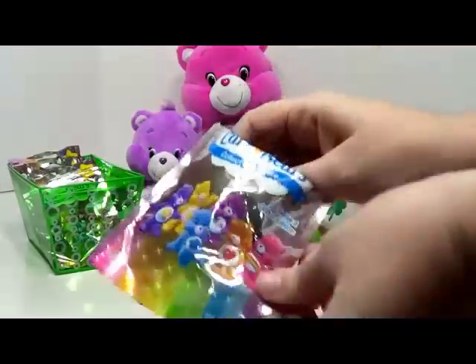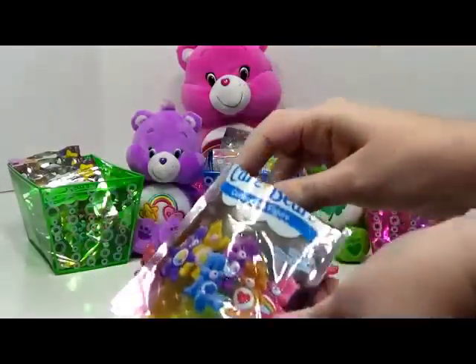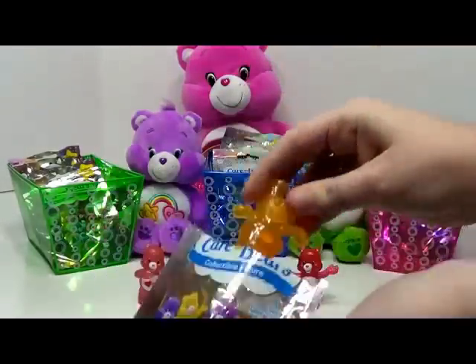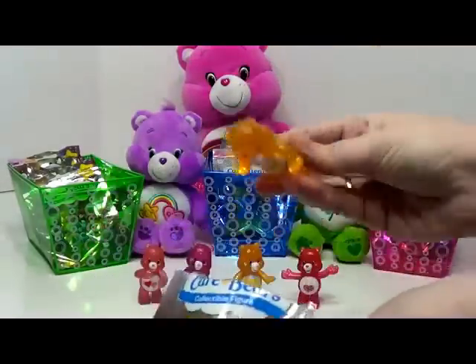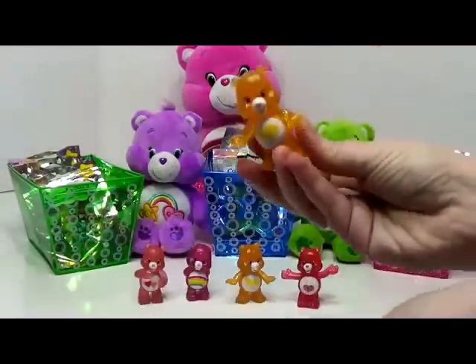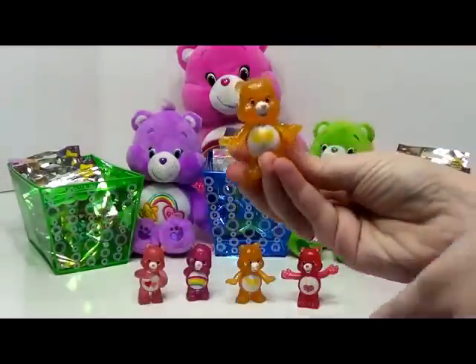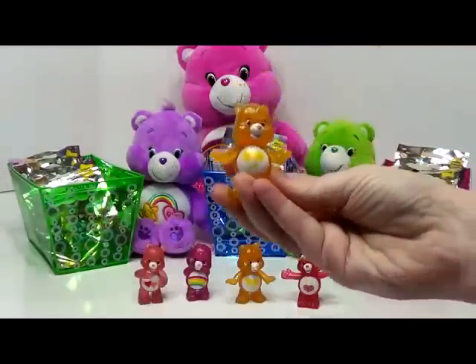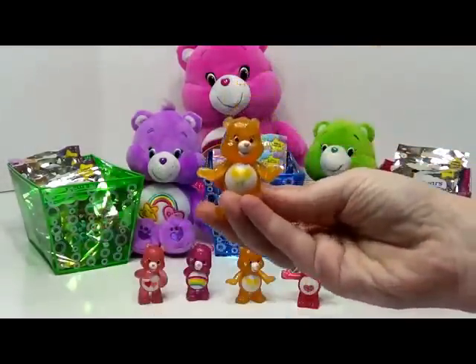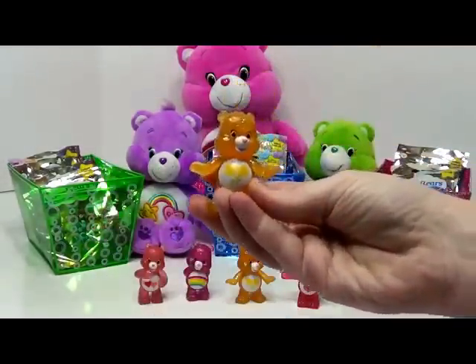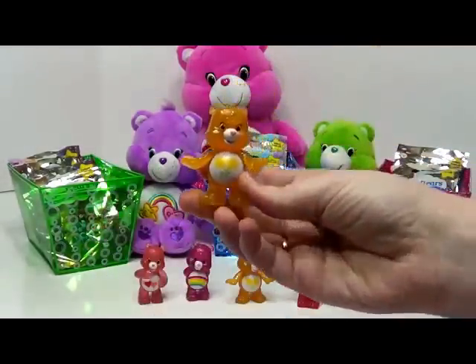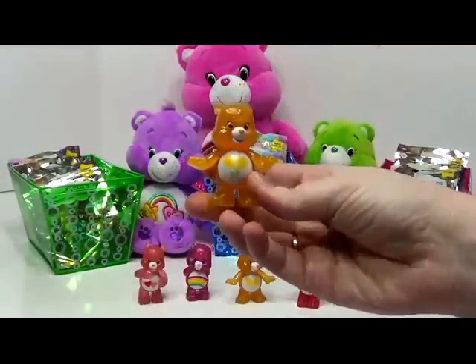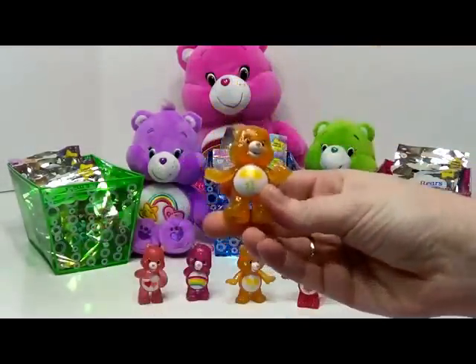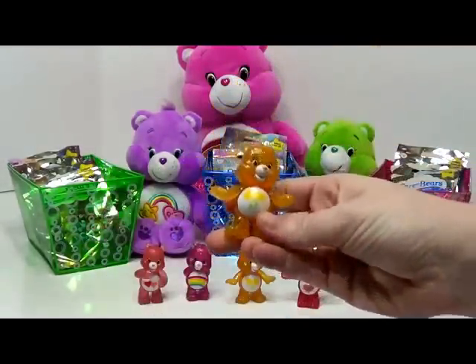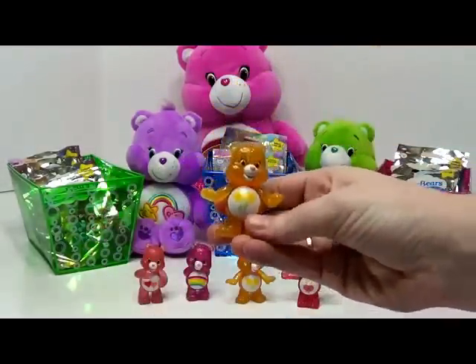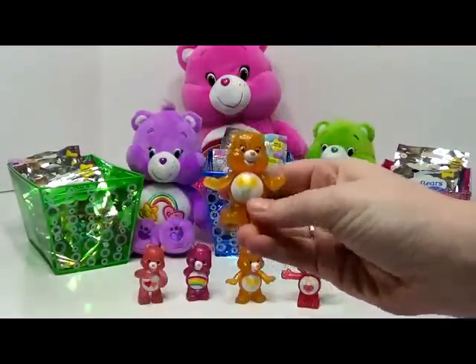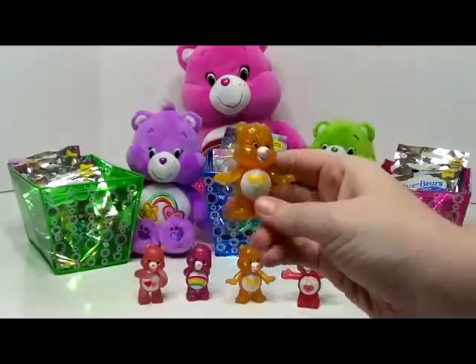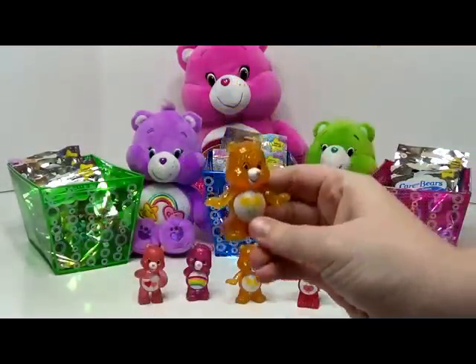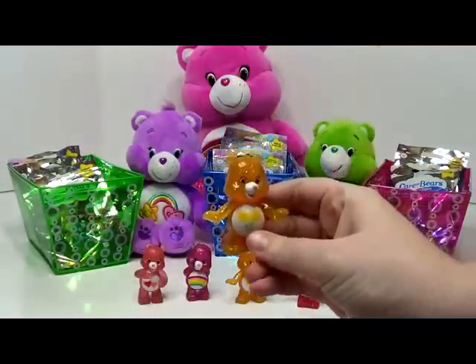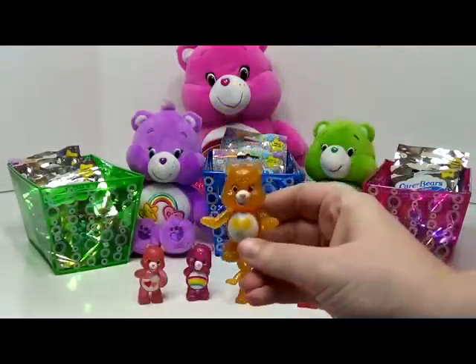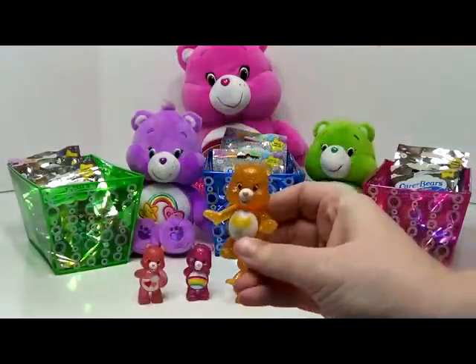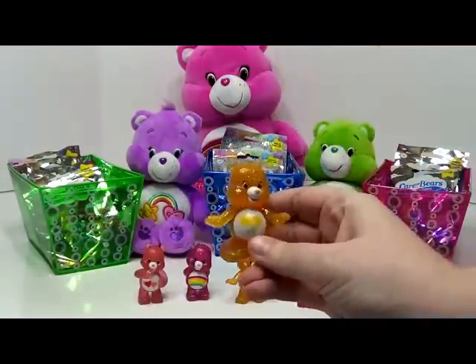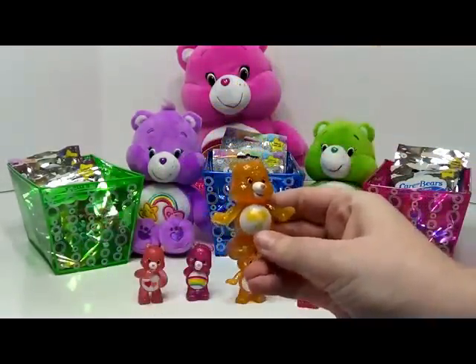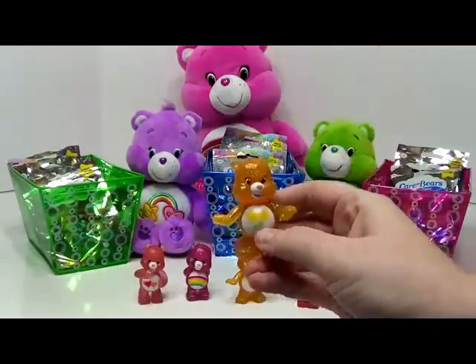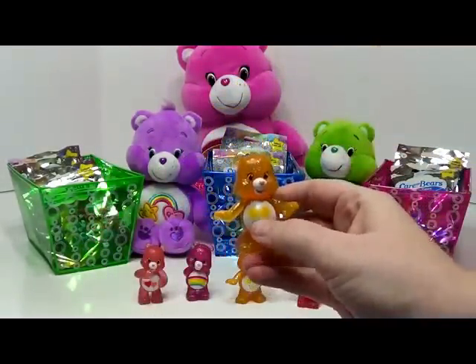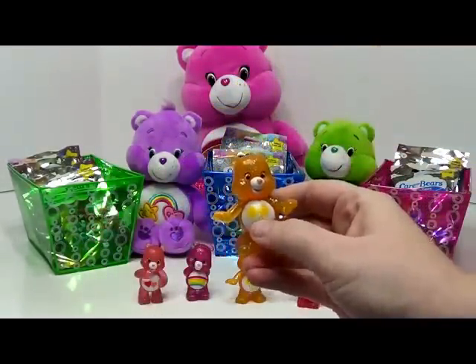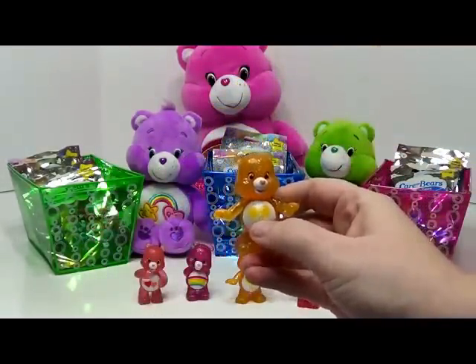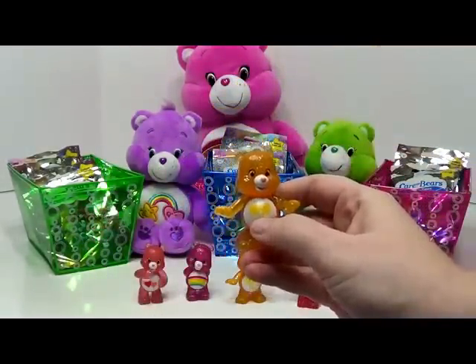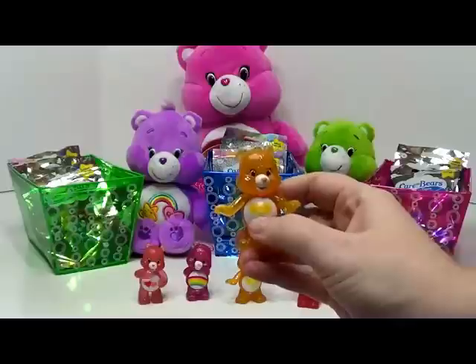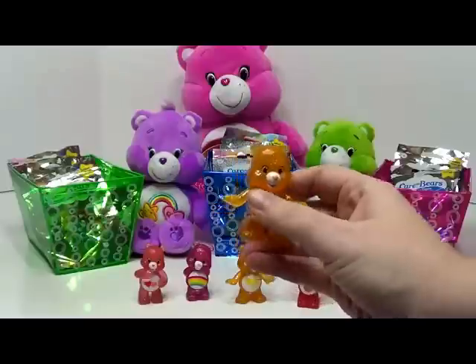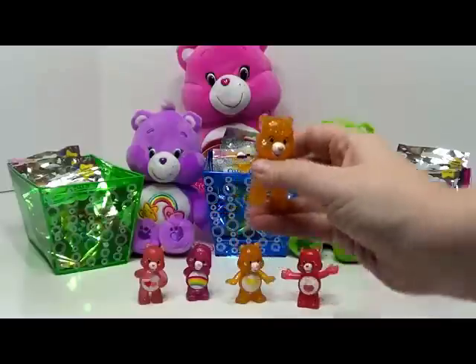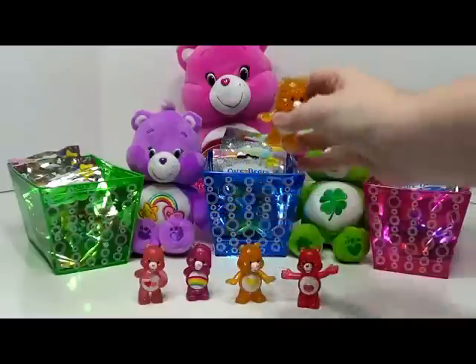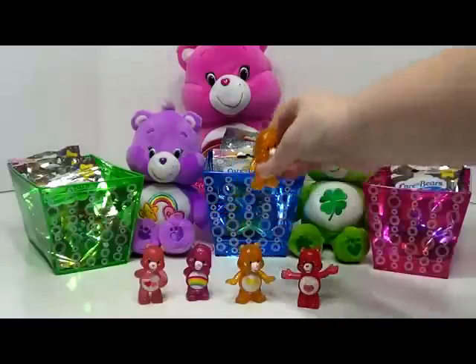And now we have our first duplicate. This is Friend Bear again with the flowers on her tummy.